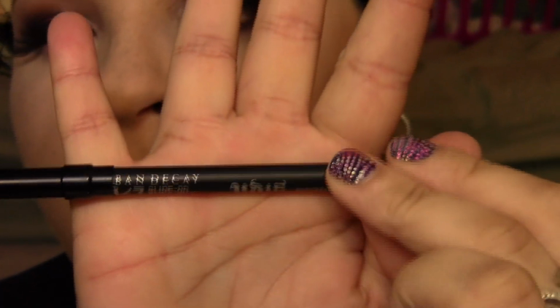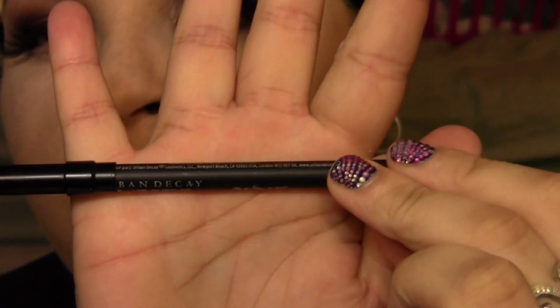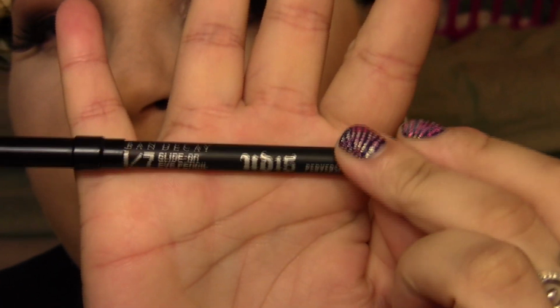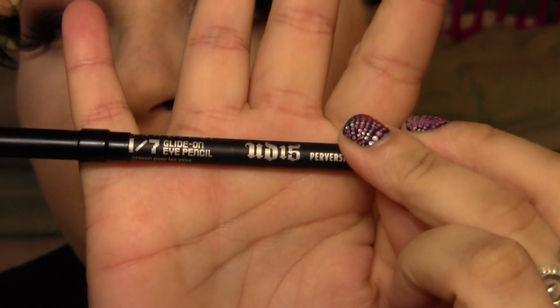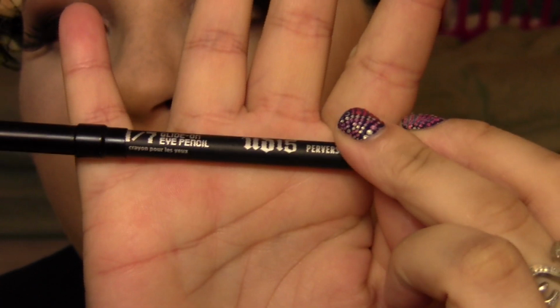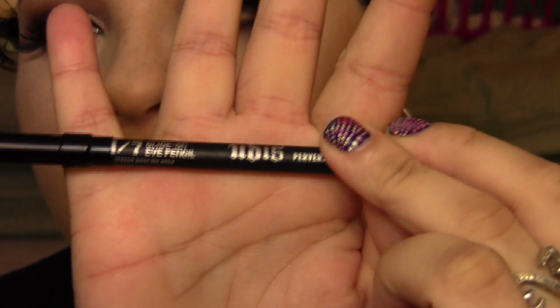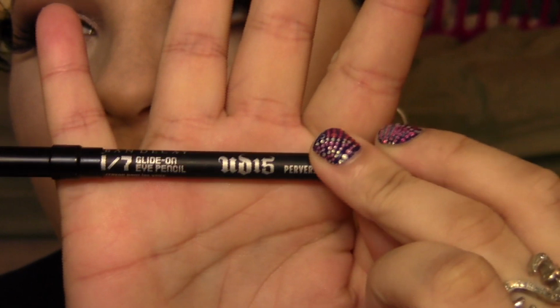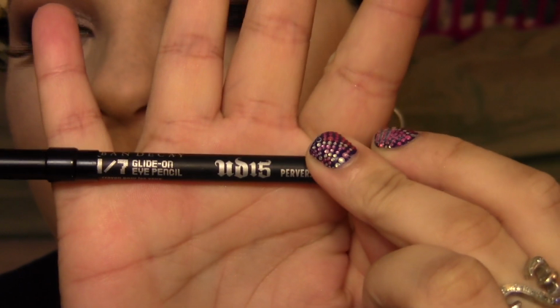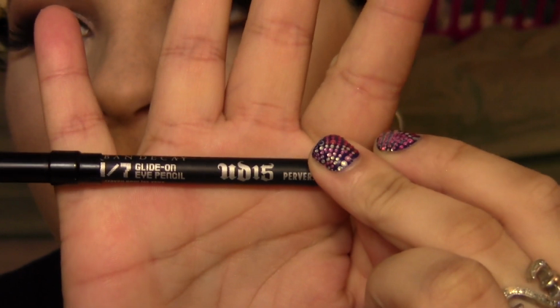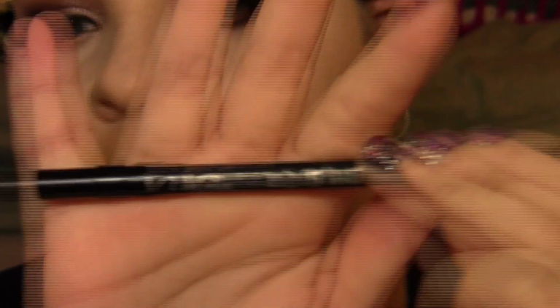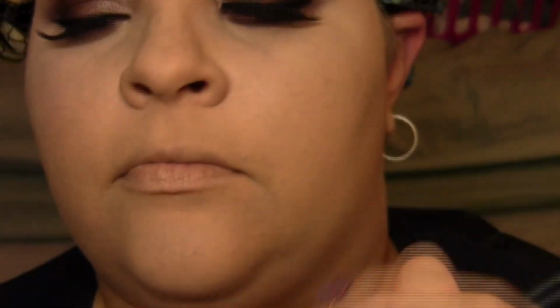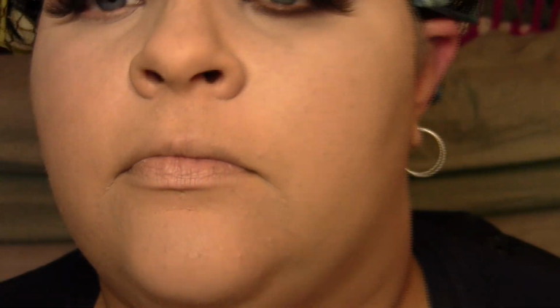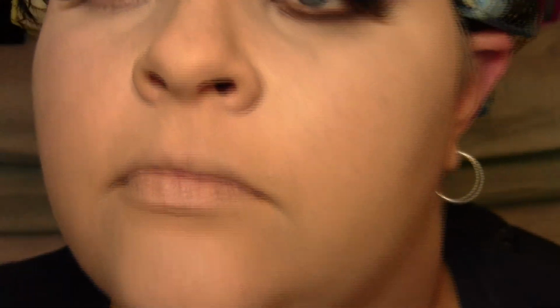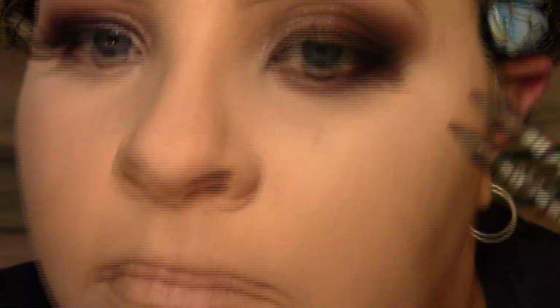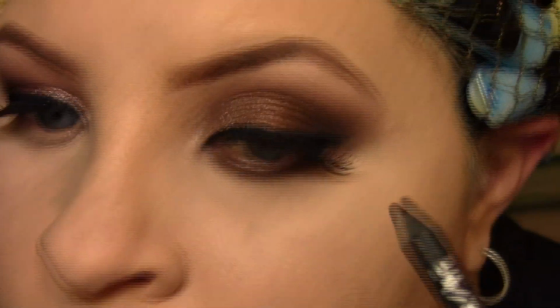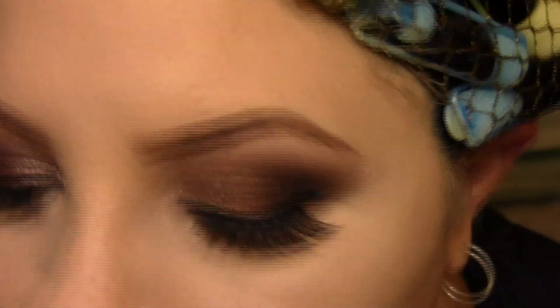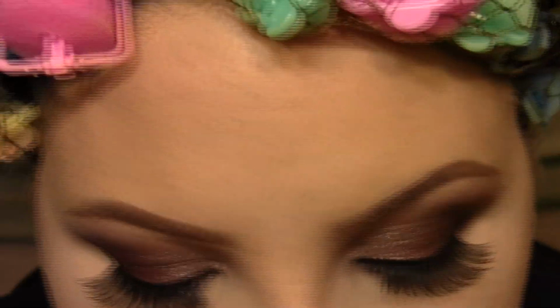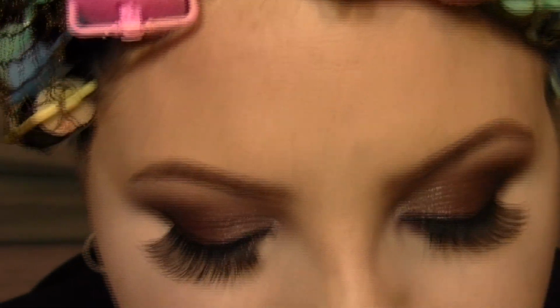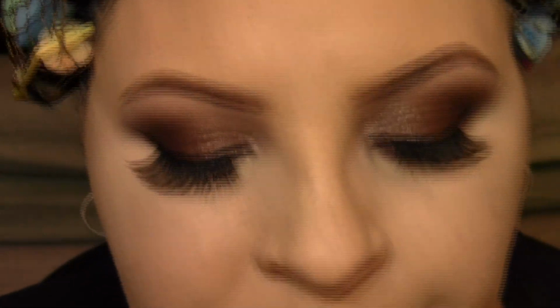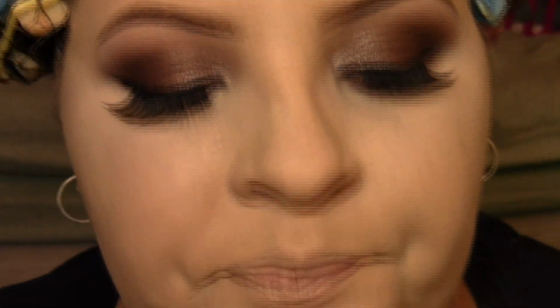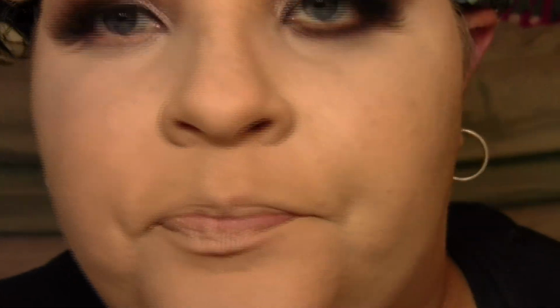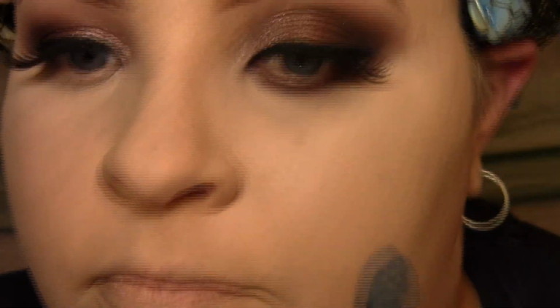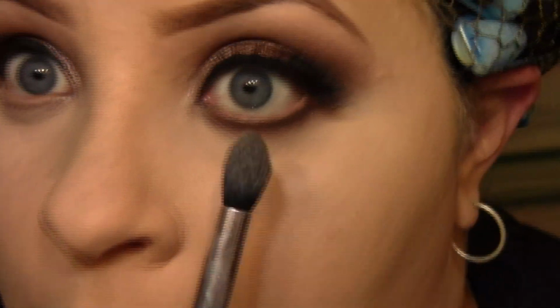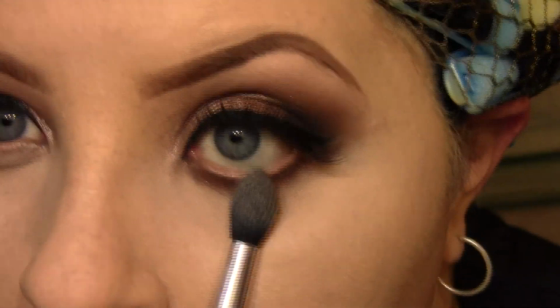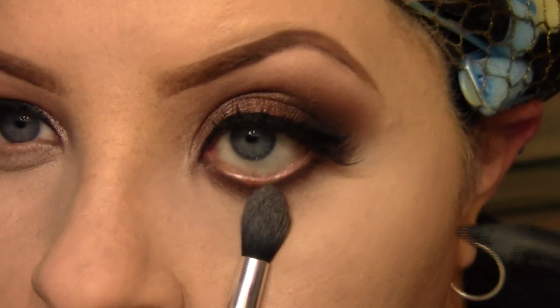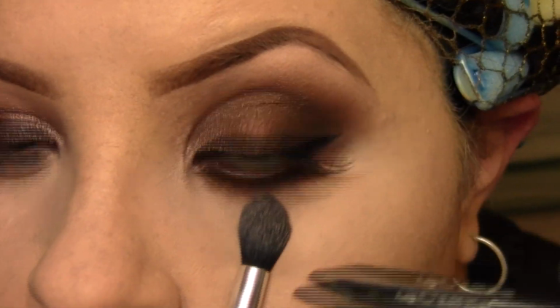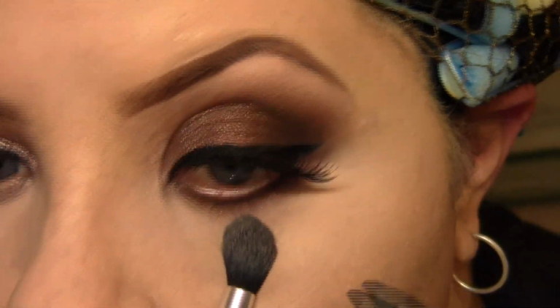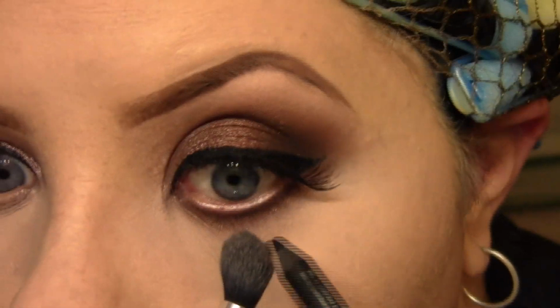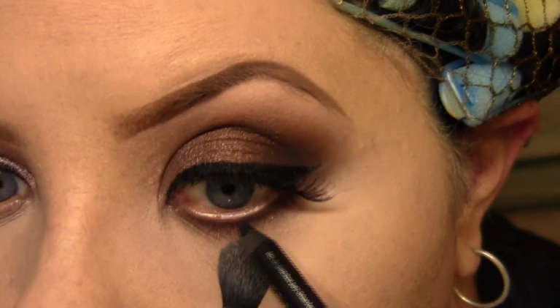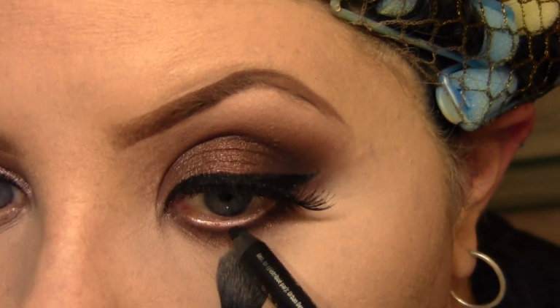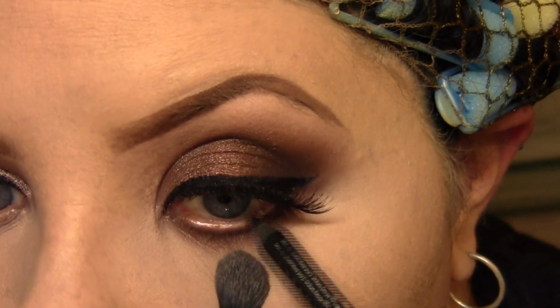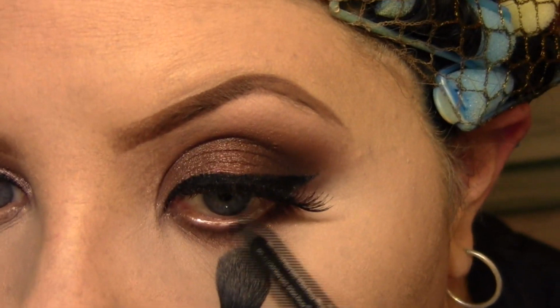Now I'm going to use Urban Decay's Perversion liner to line my waterline and tightline with it as well.